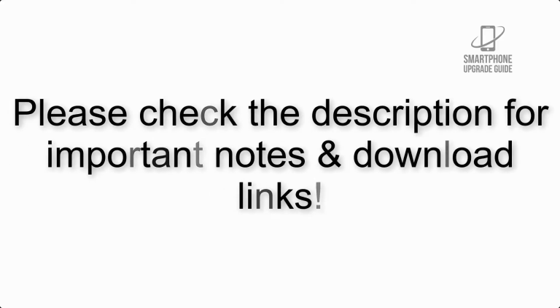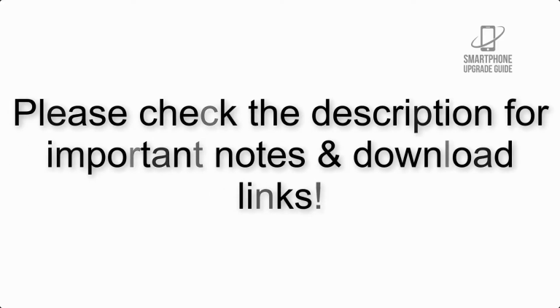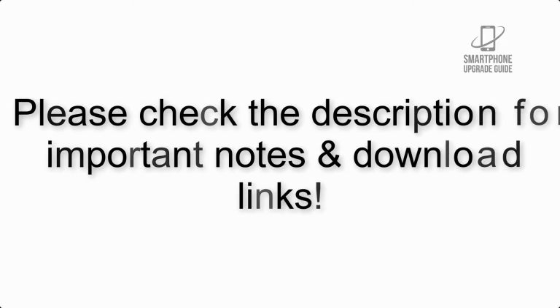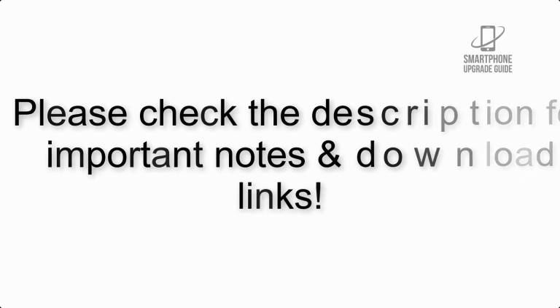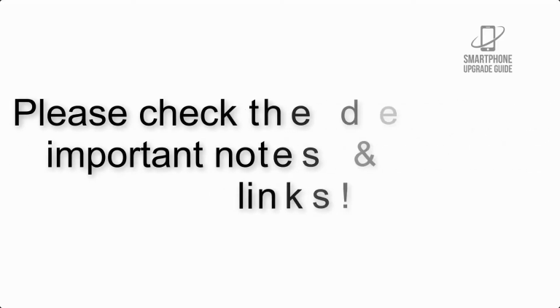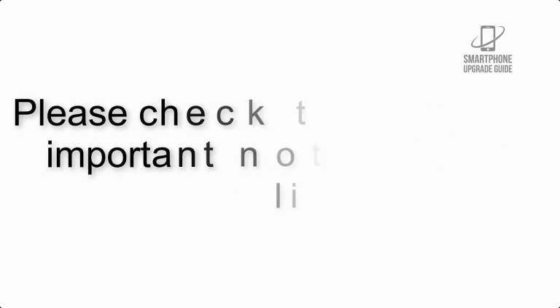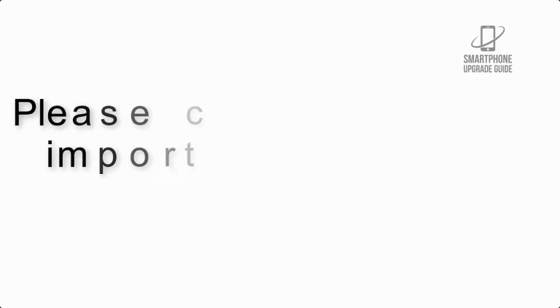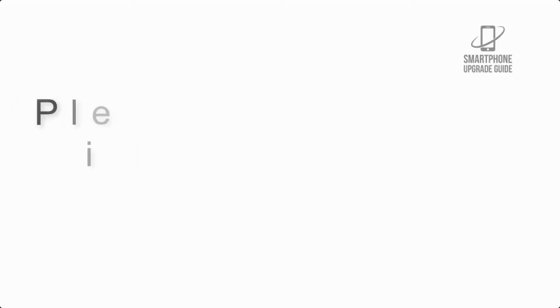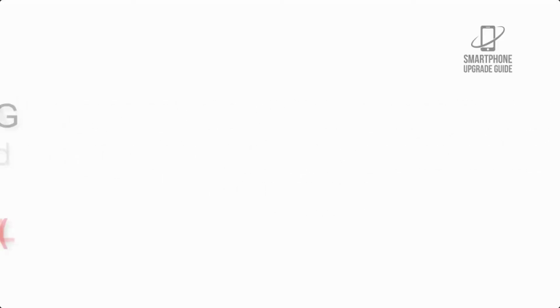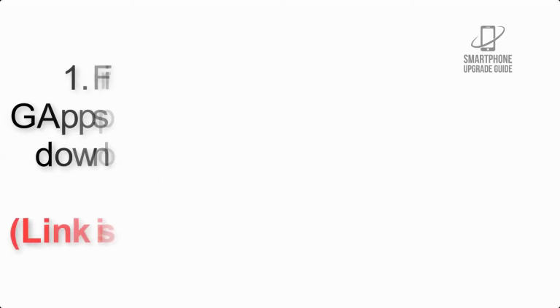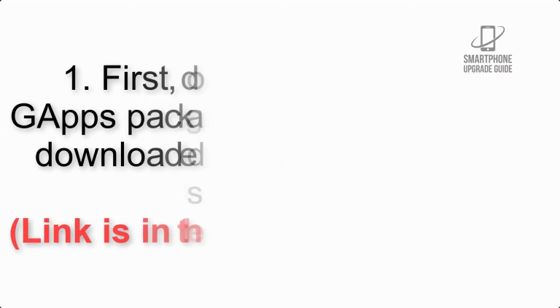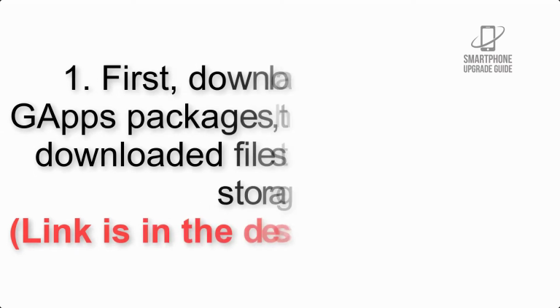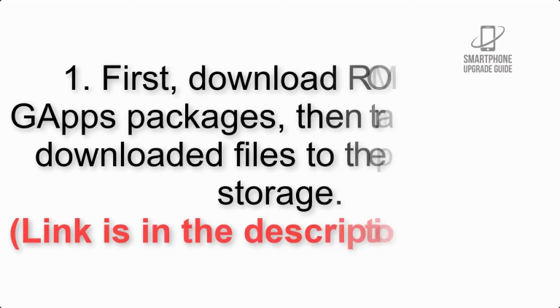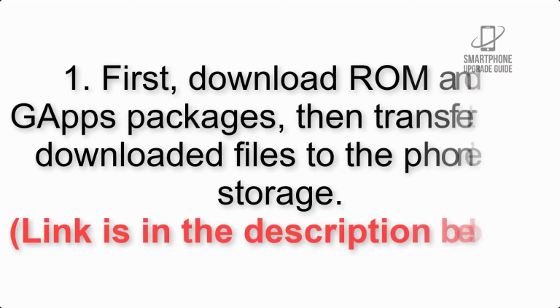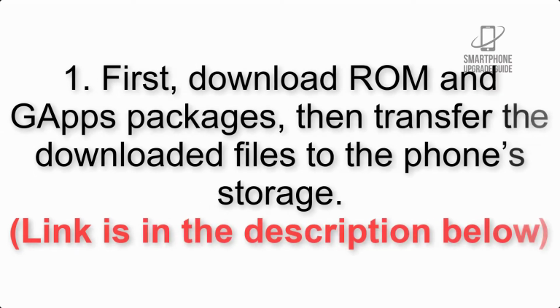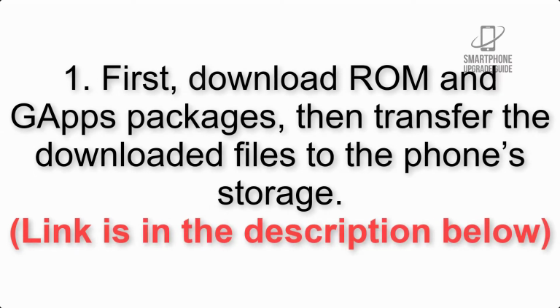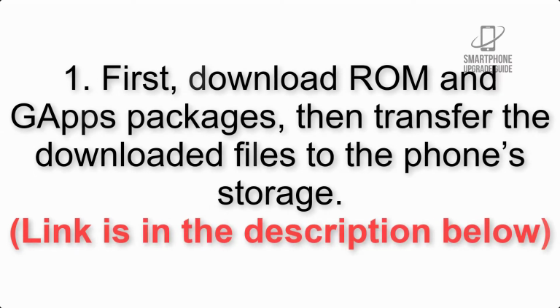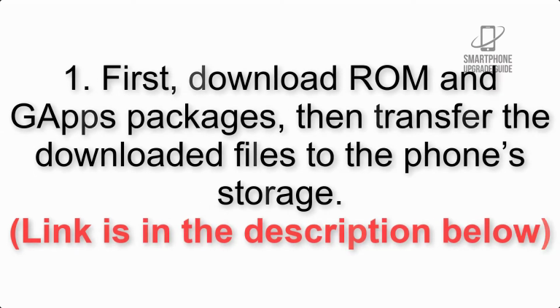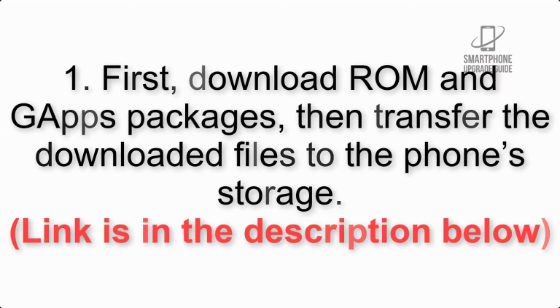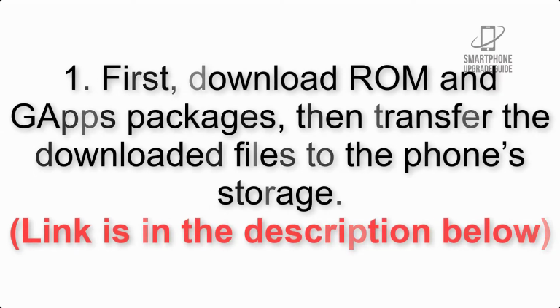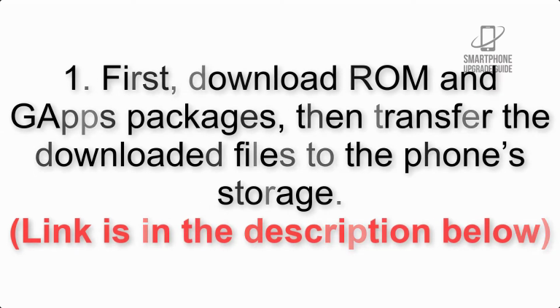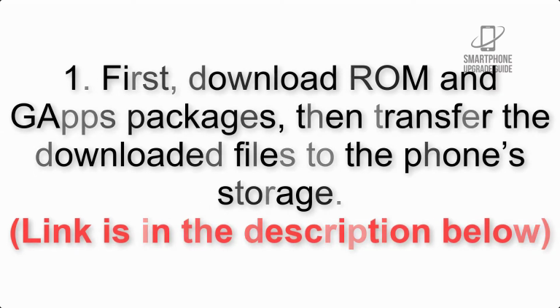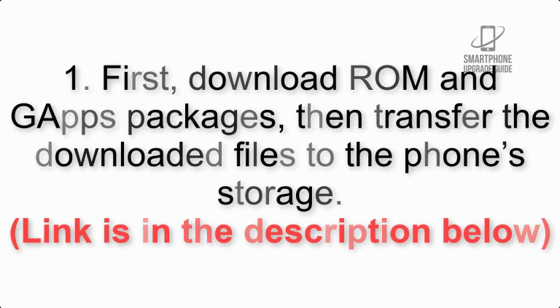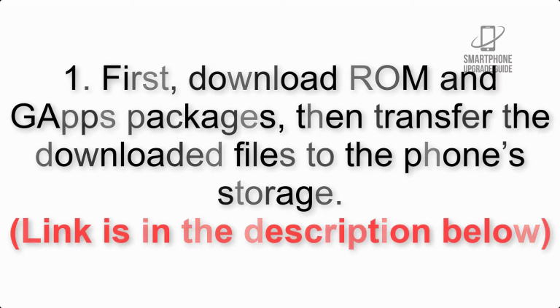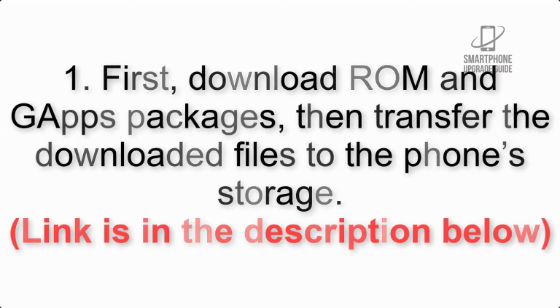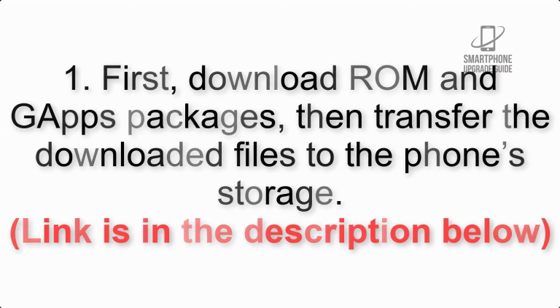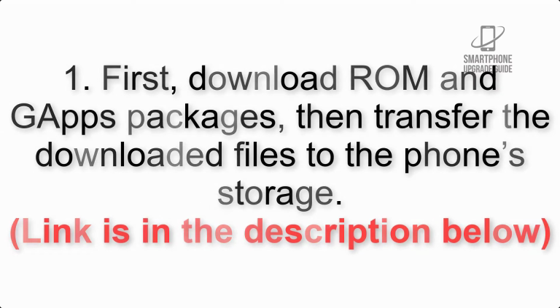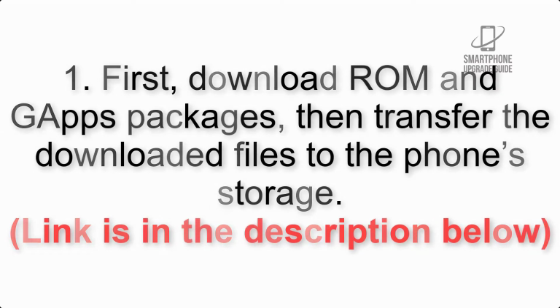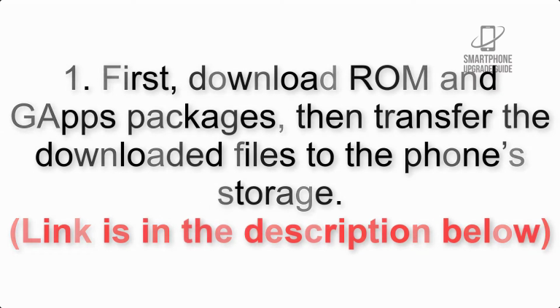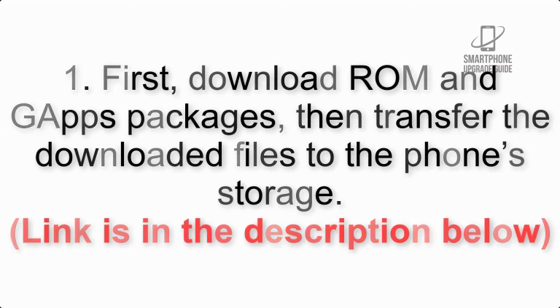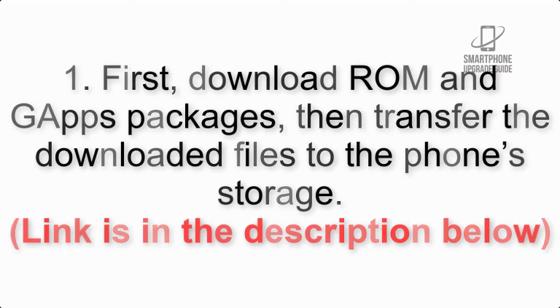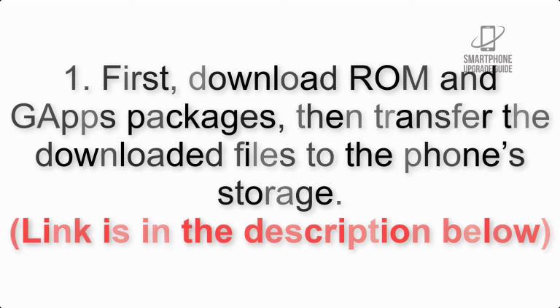First, download the ROM and GApps packages, then transfer the downloaded files to the phone storage. The link is in the description below.